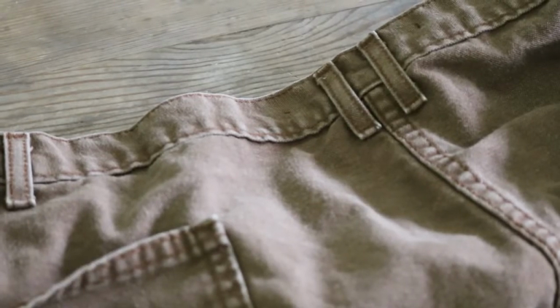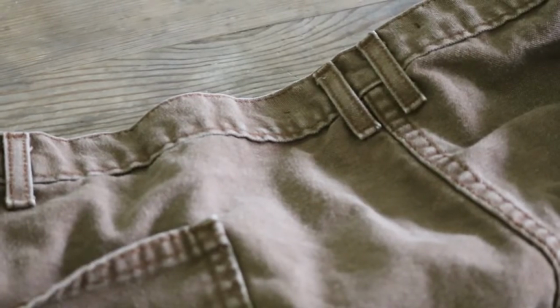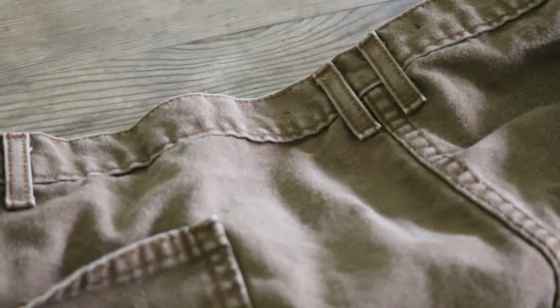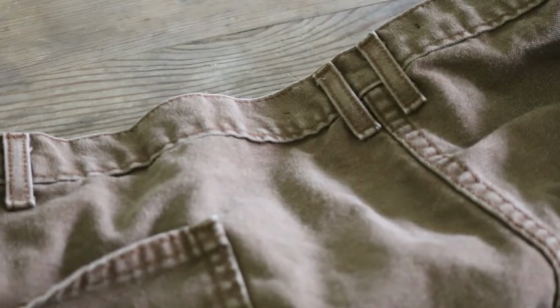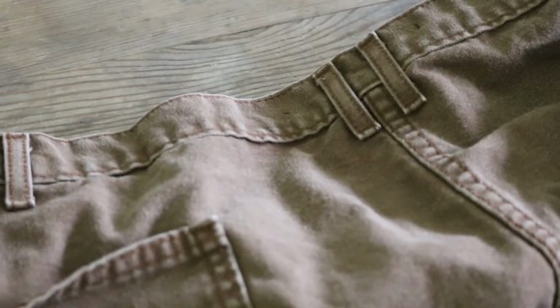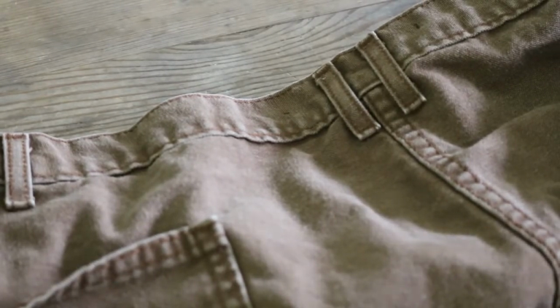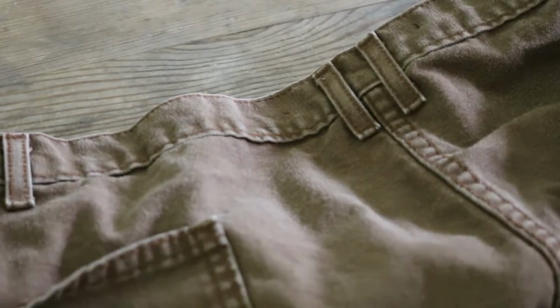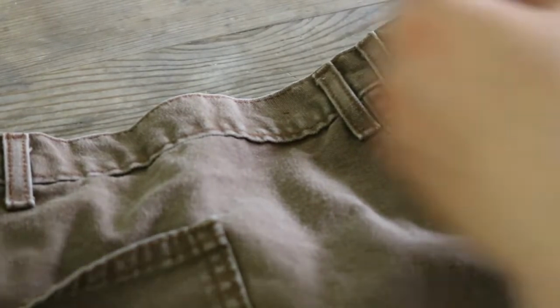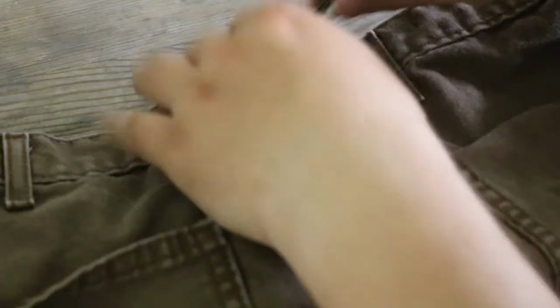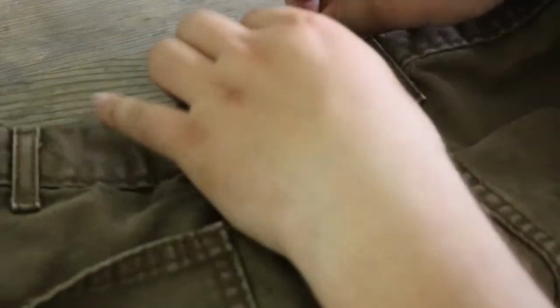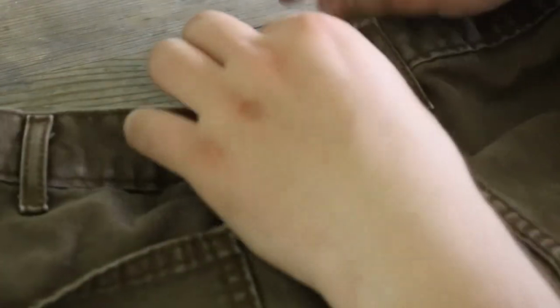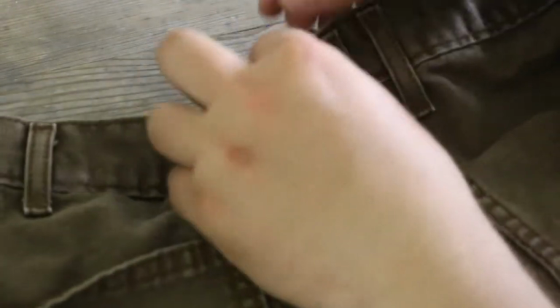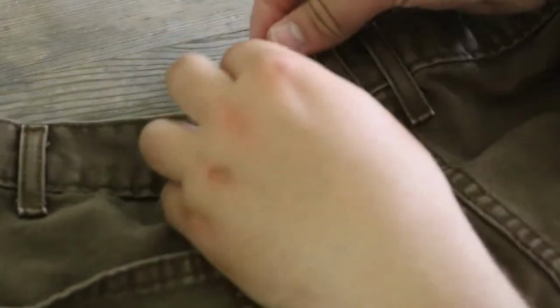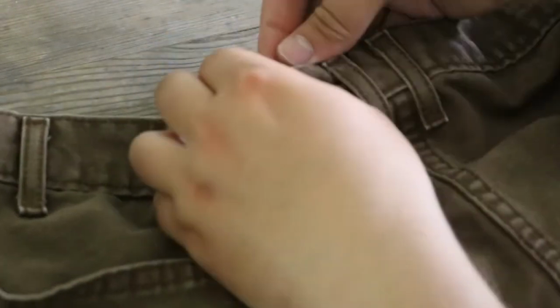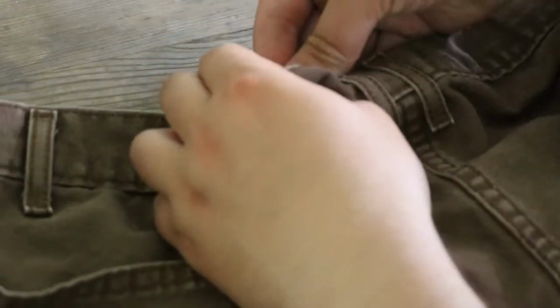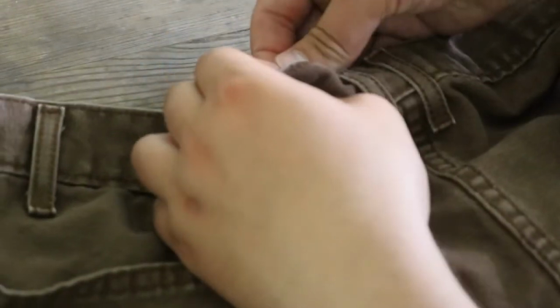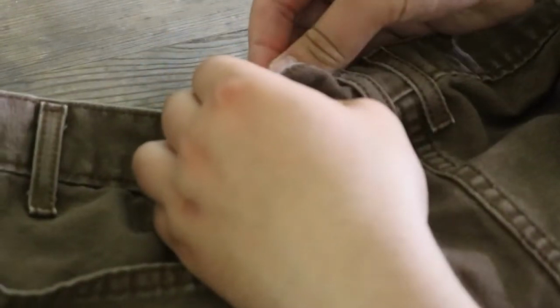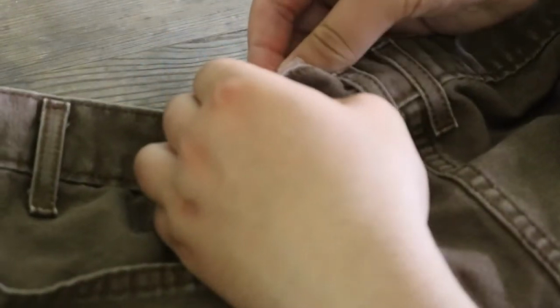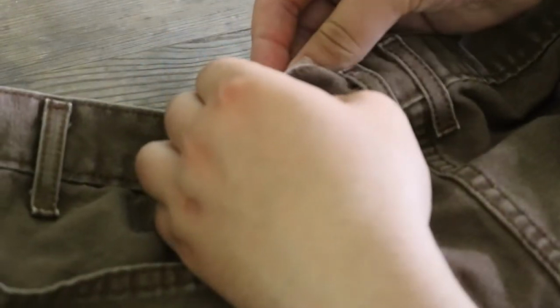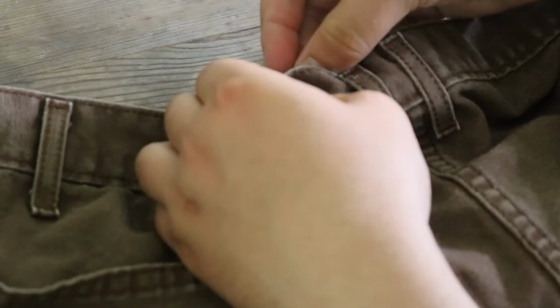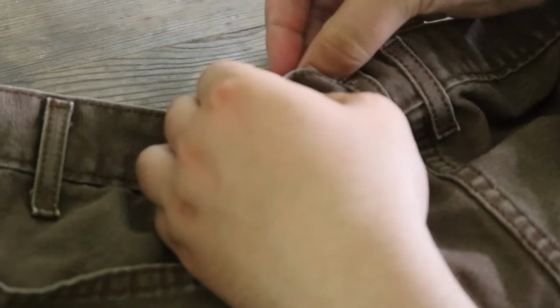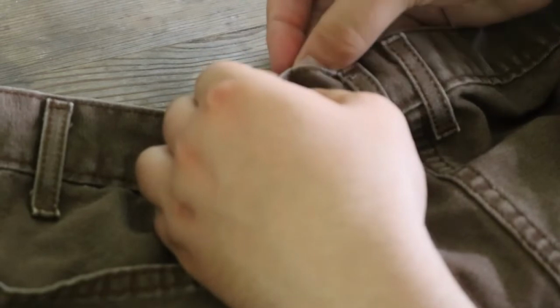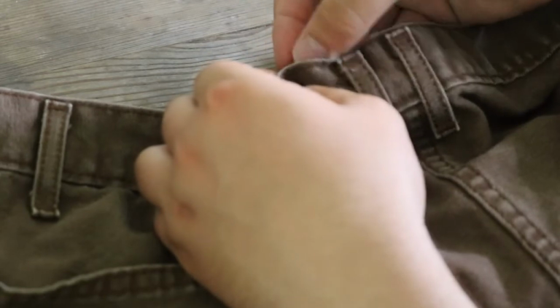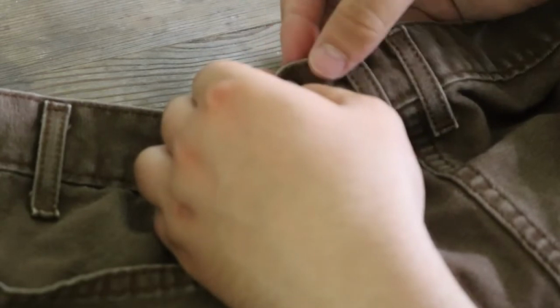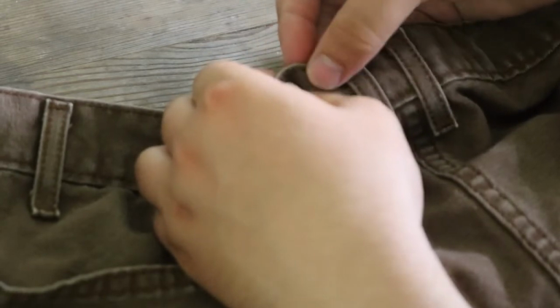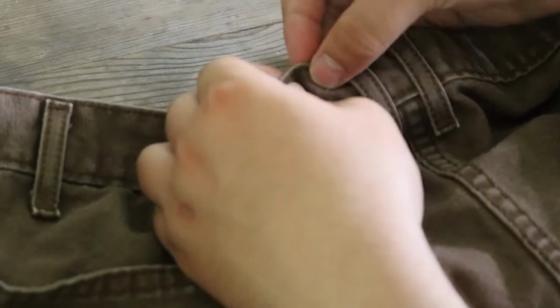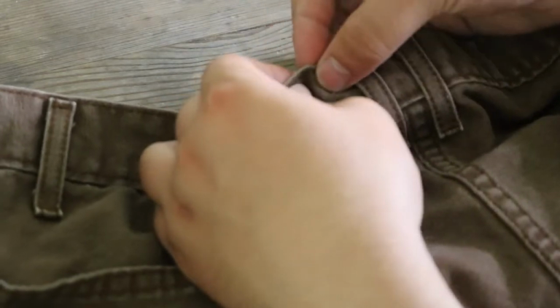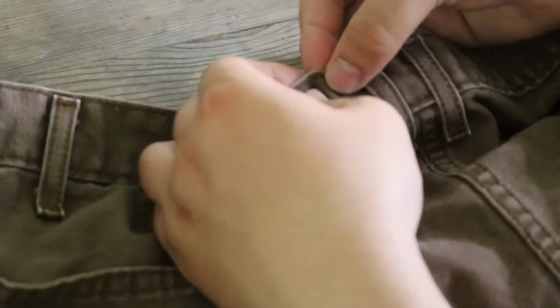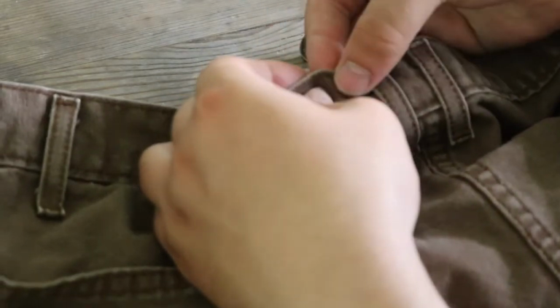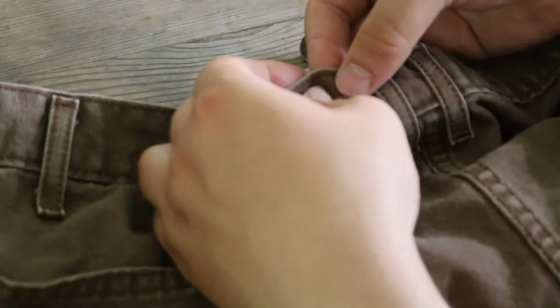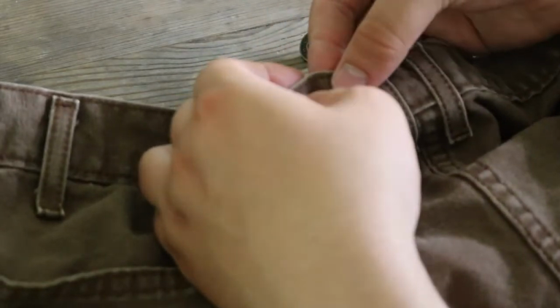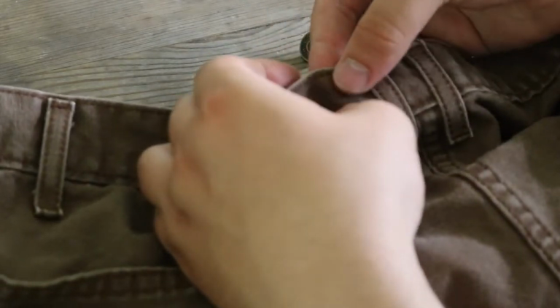In case you're wondering, you're supposed to punch this through a little bit — the nail. The nail.